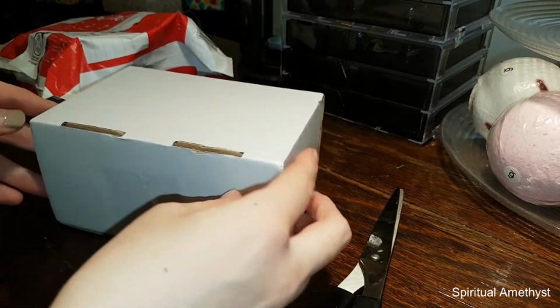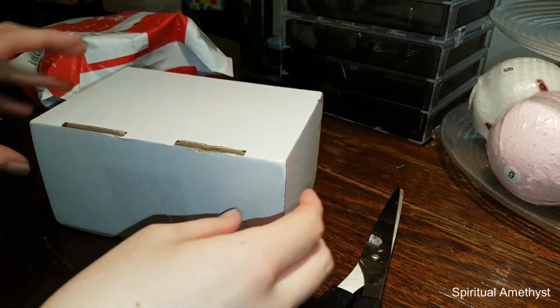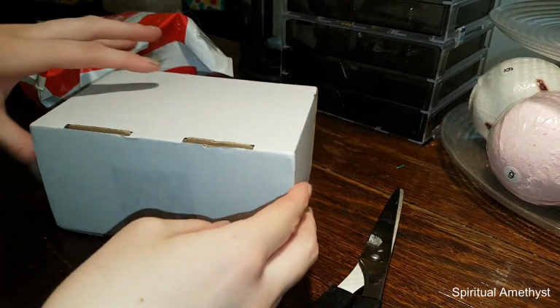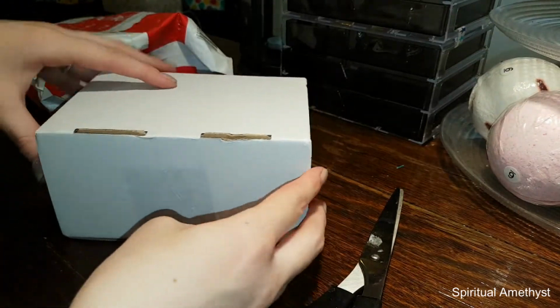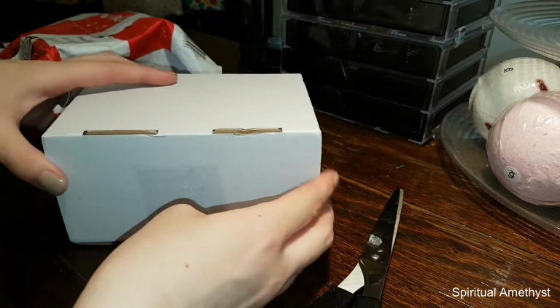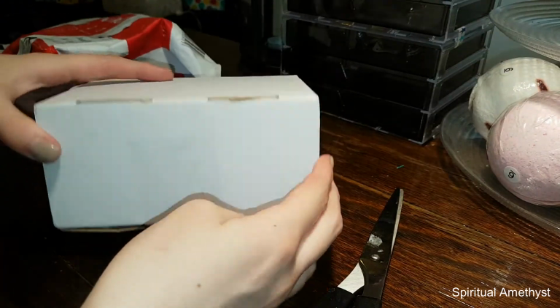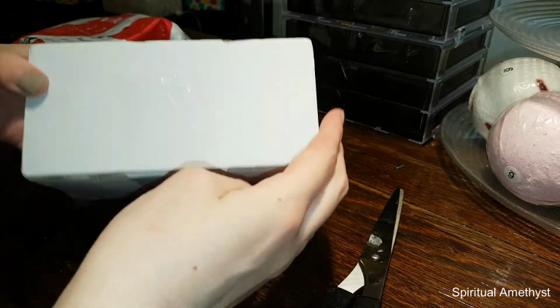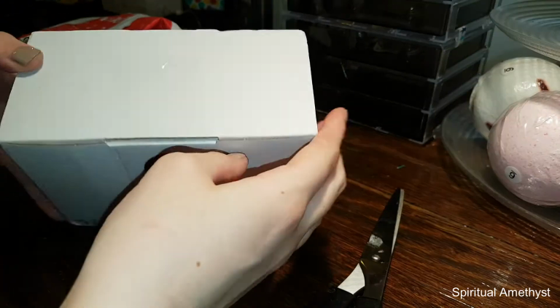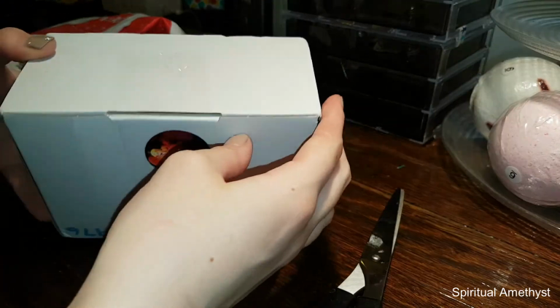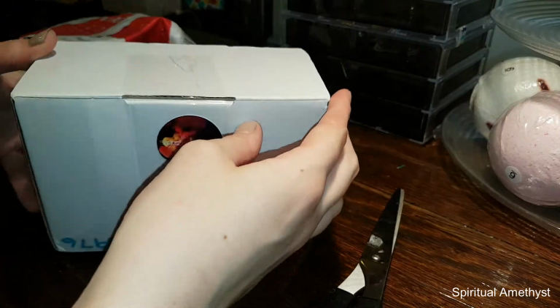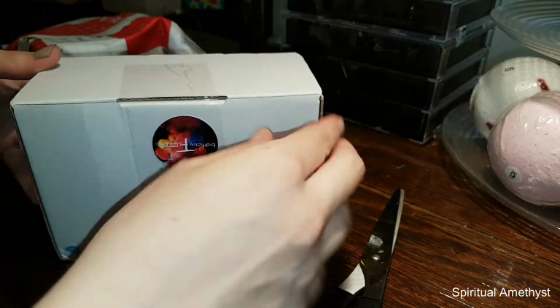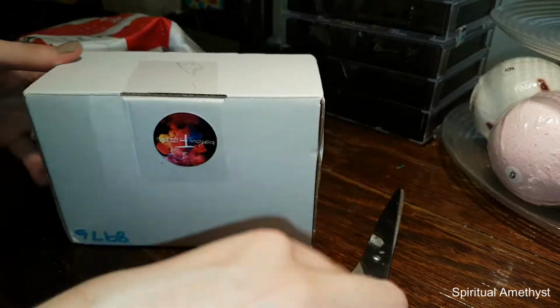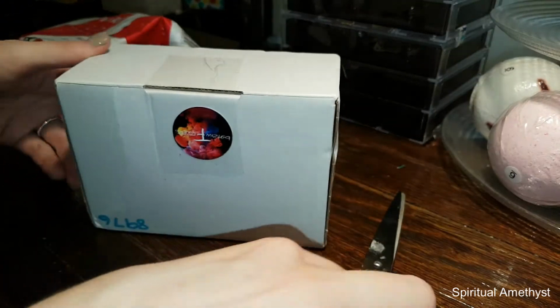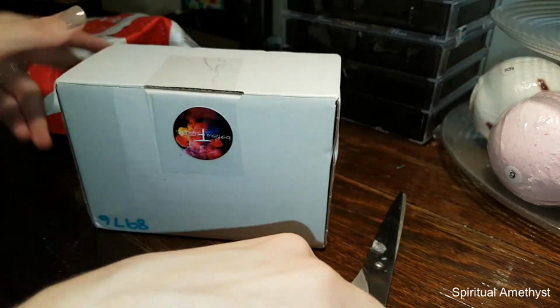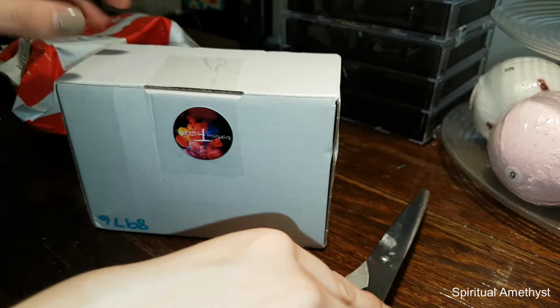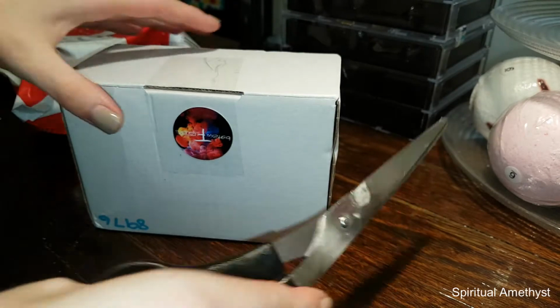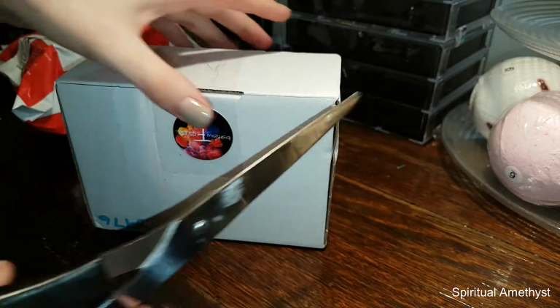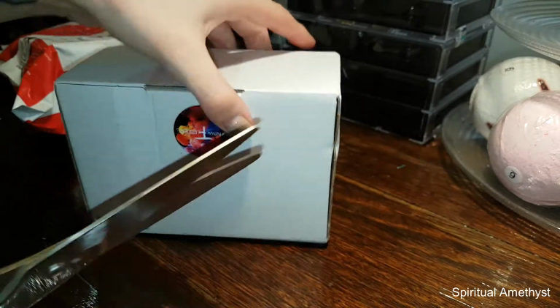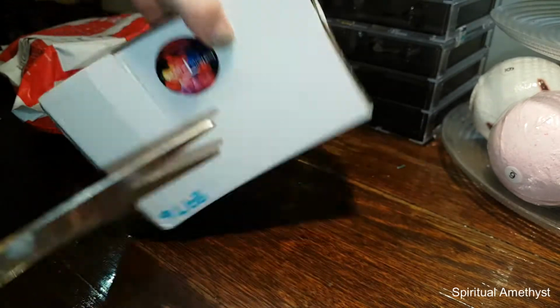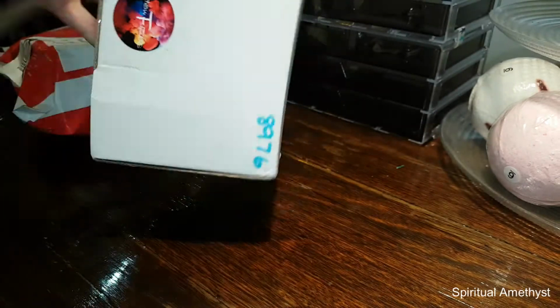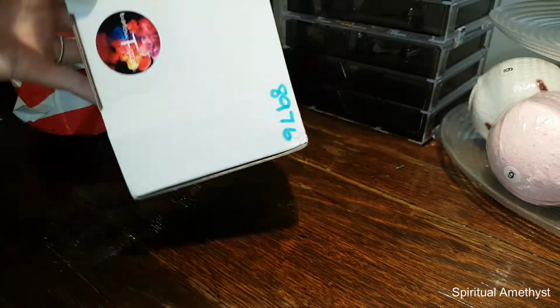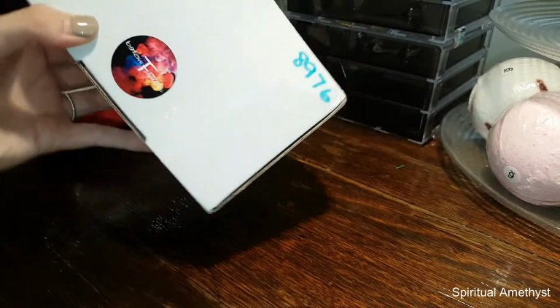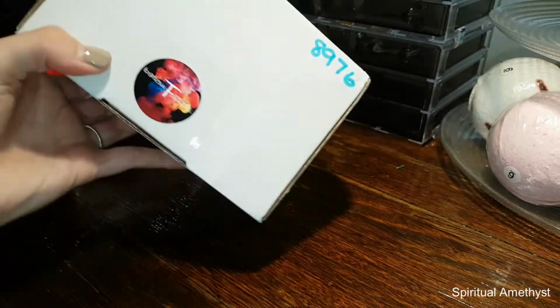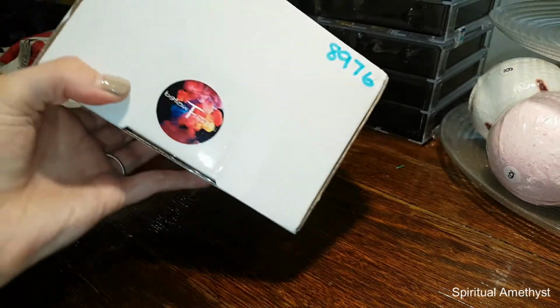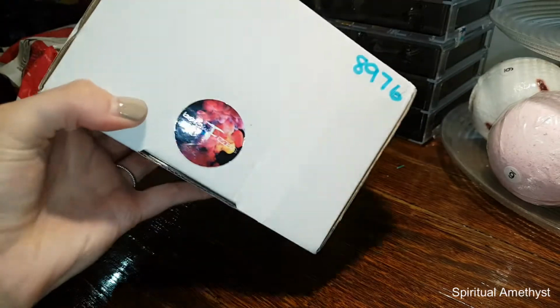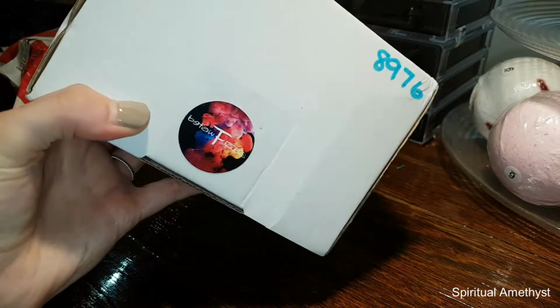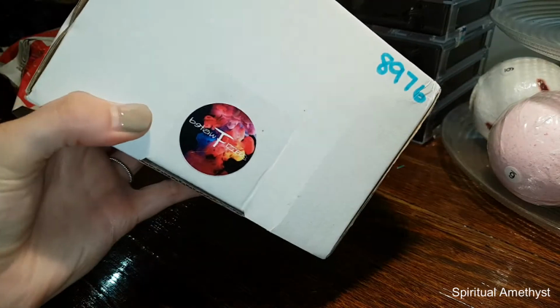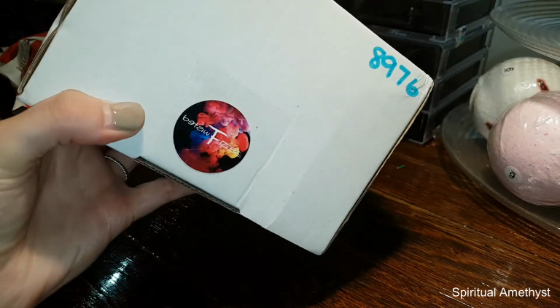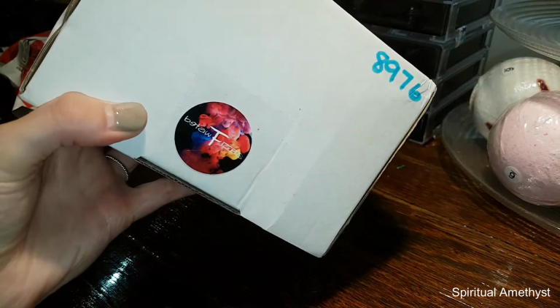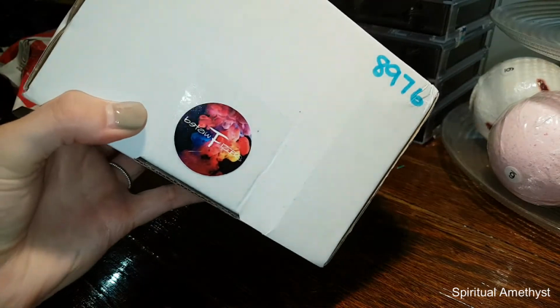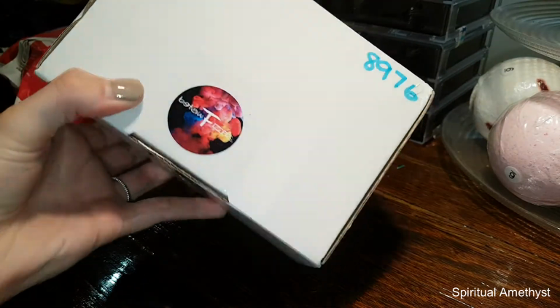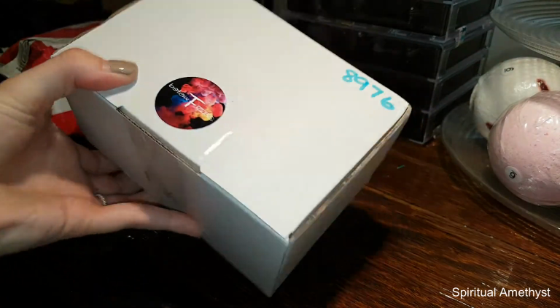Oh it smells so good already. There's a cute little sticker on there.